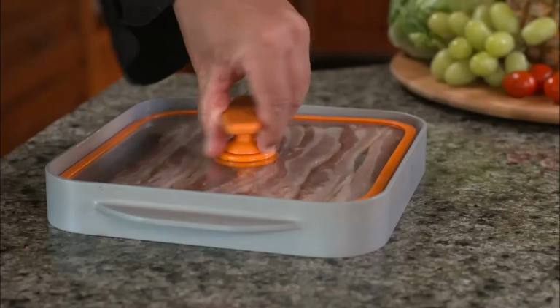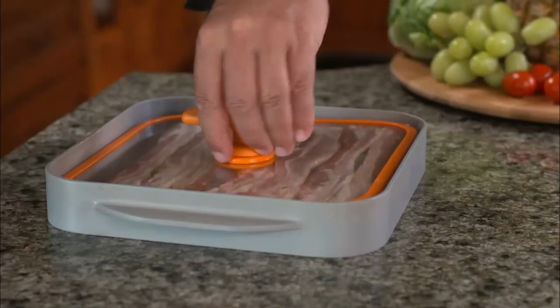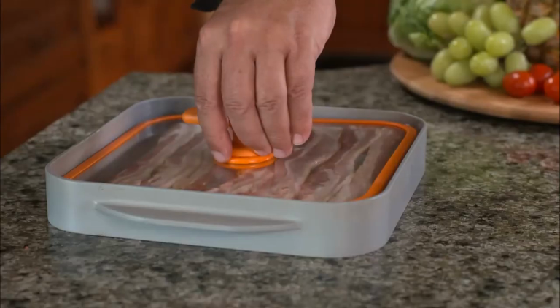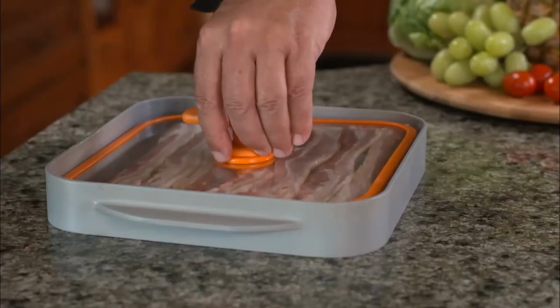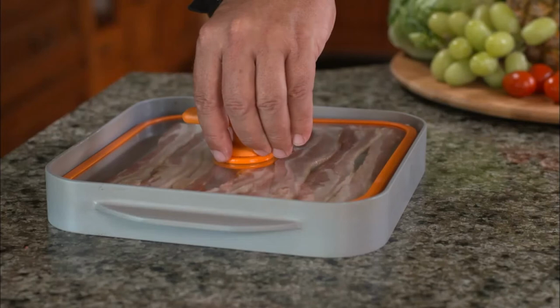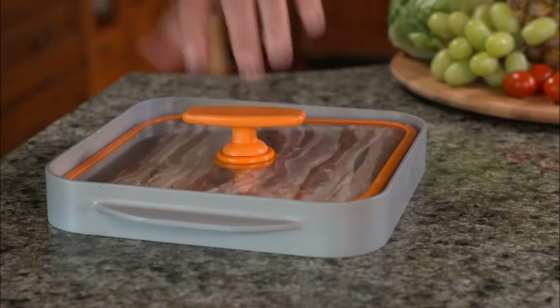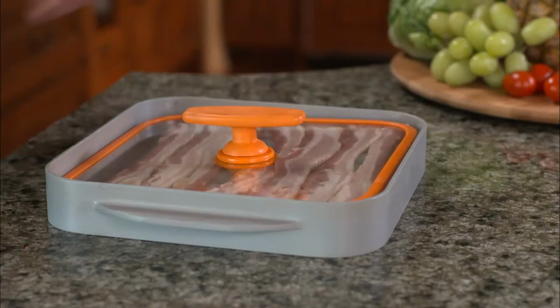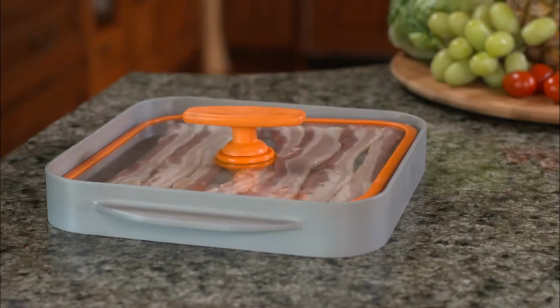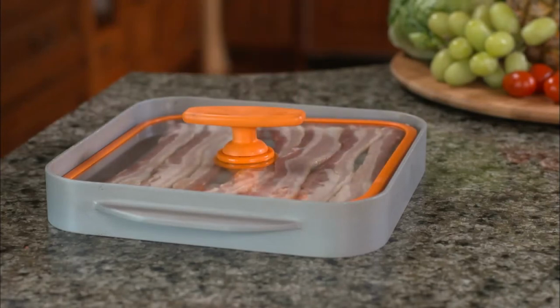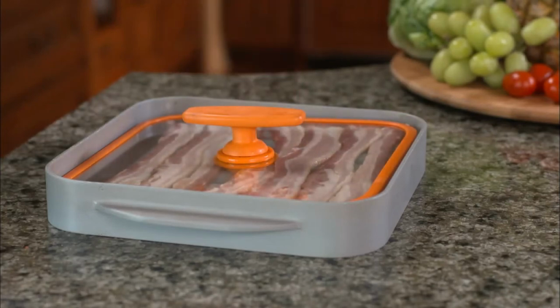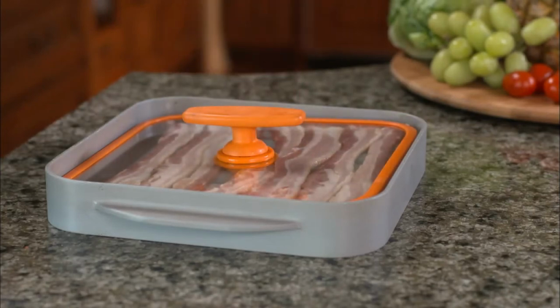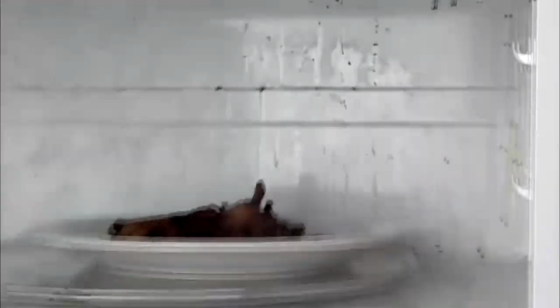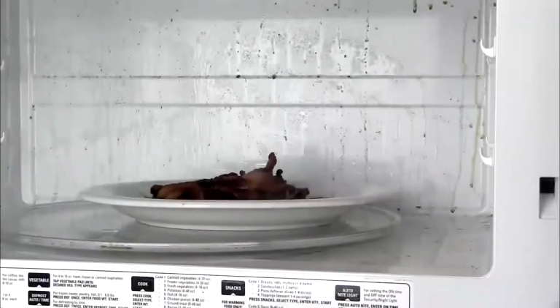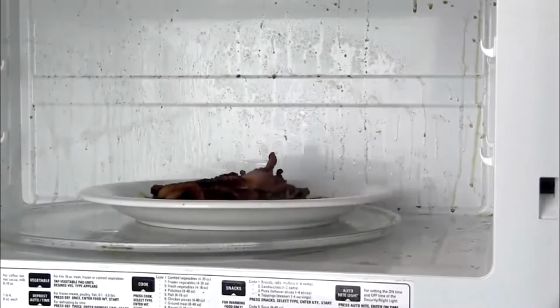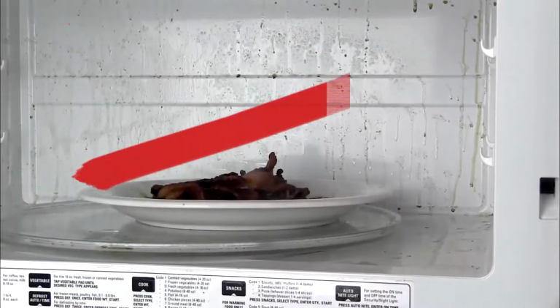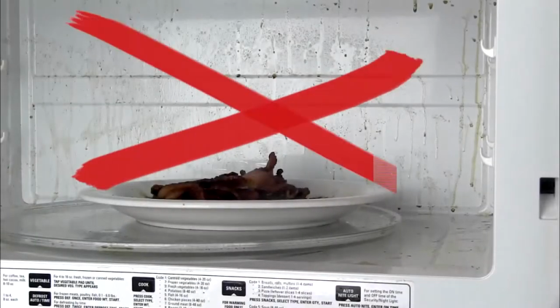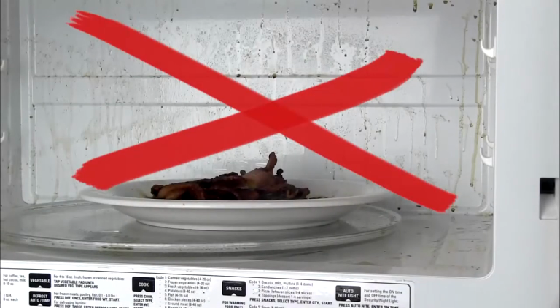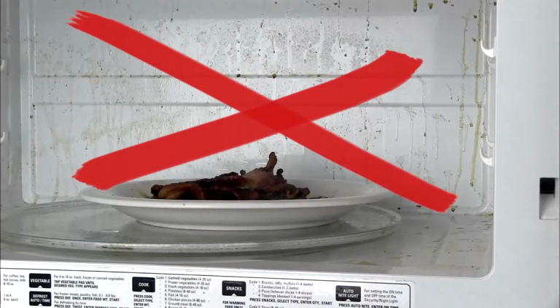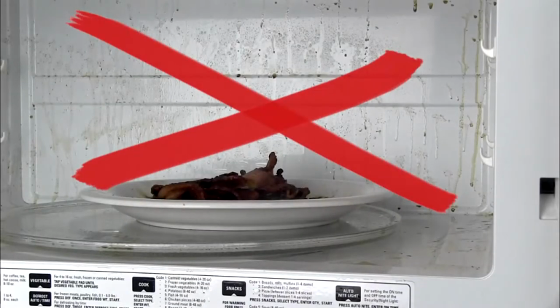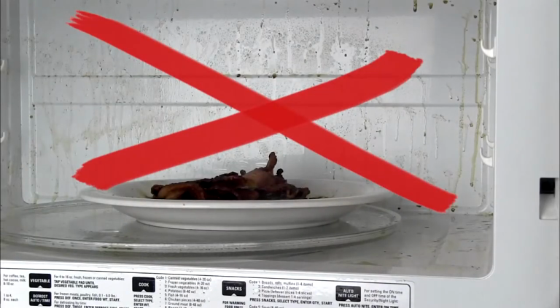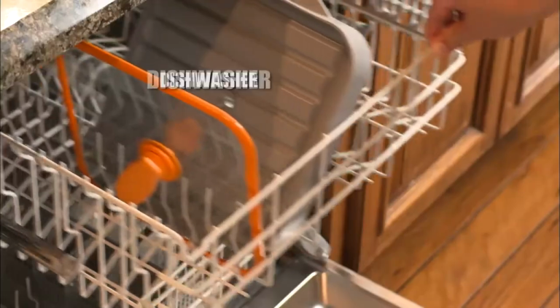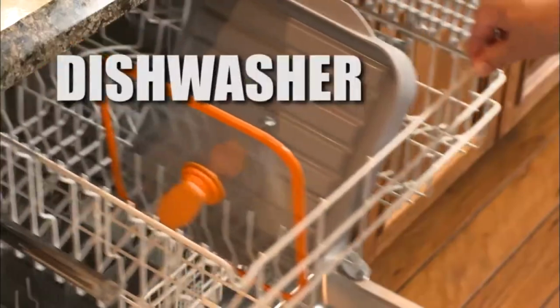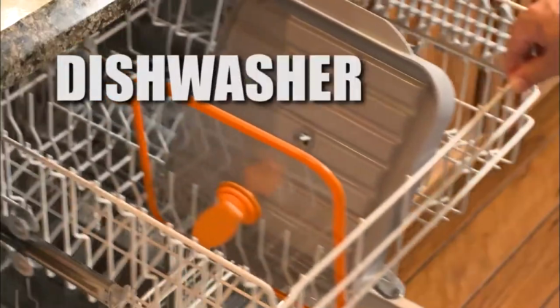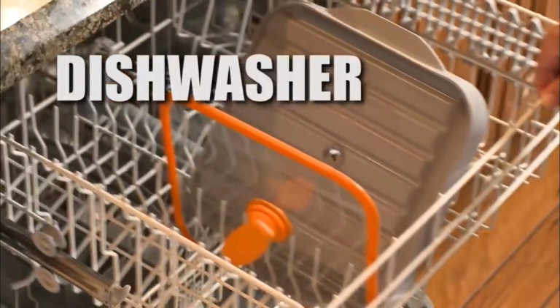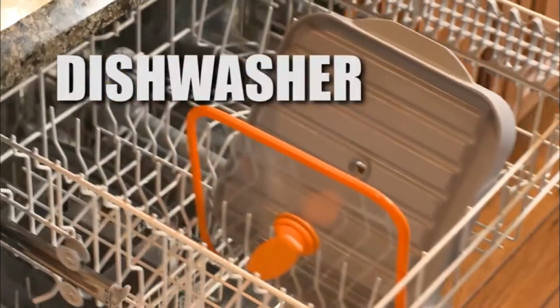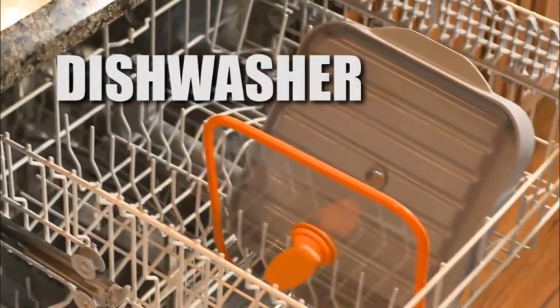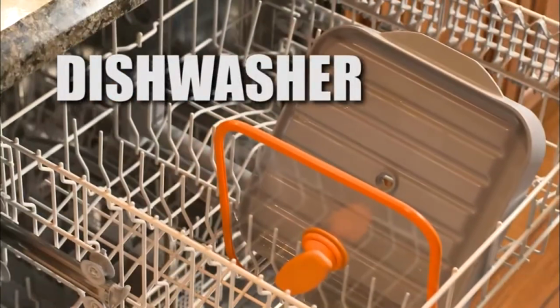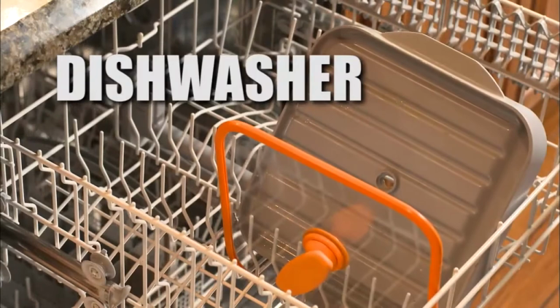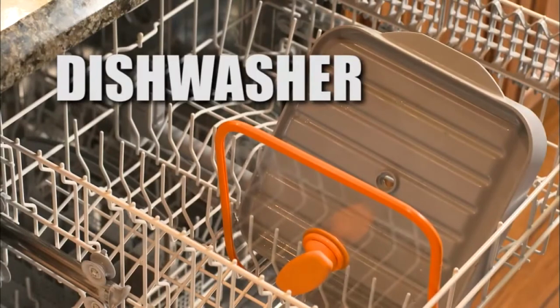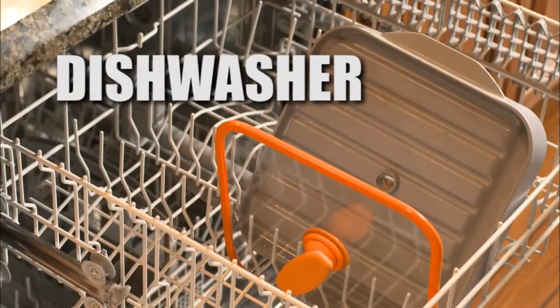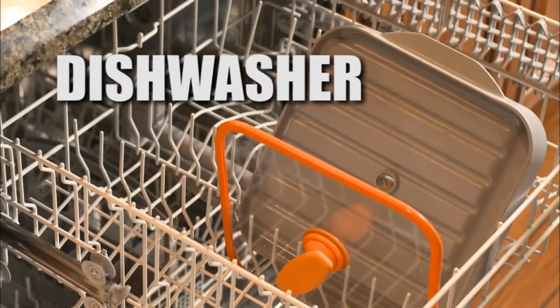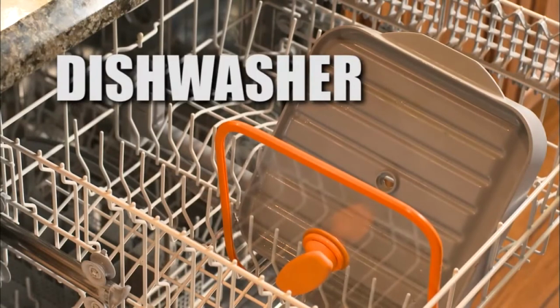The All-American Bacon Boss' patent-pending design prevents splatter in the microwave and then goes to the dishwasher for easy cleanup.